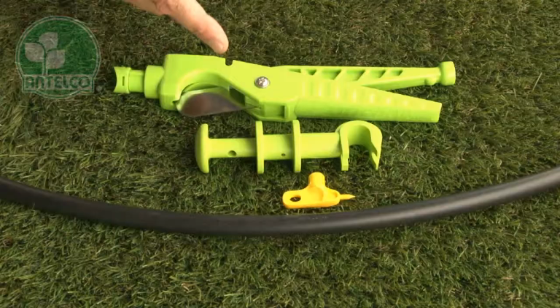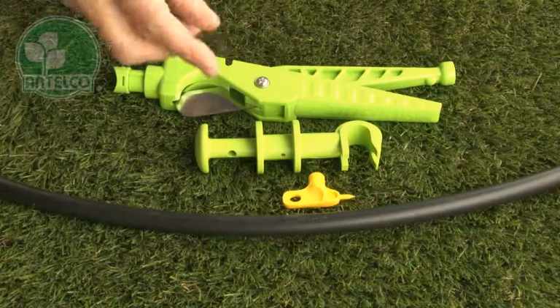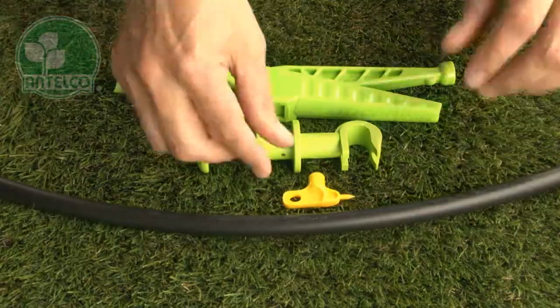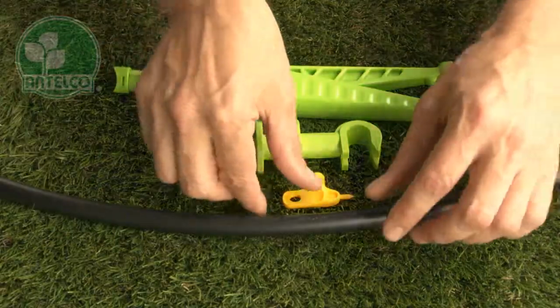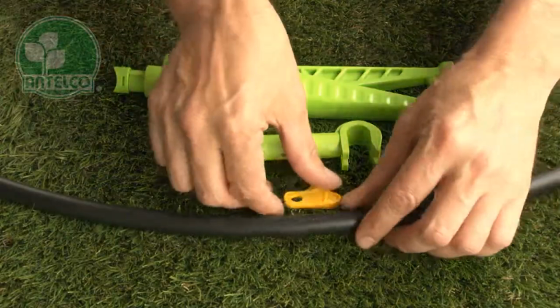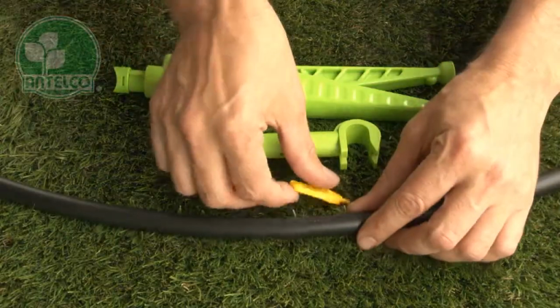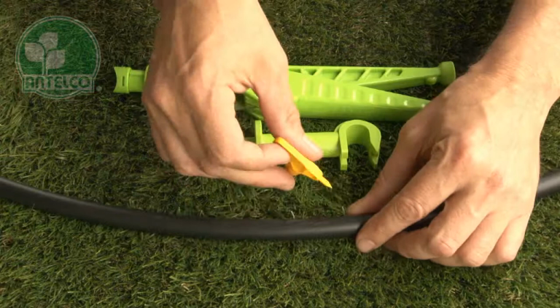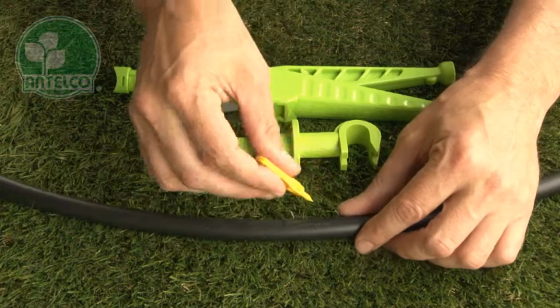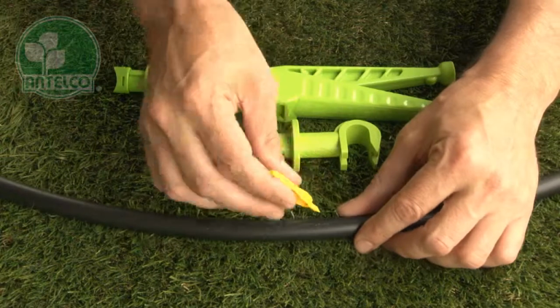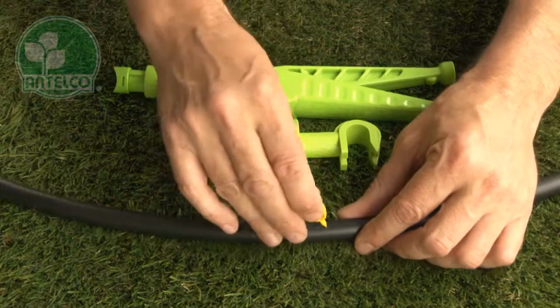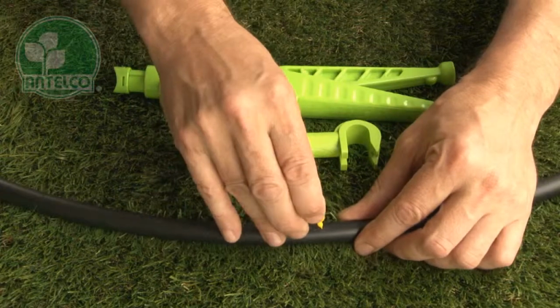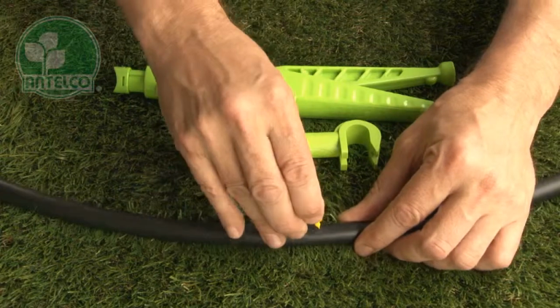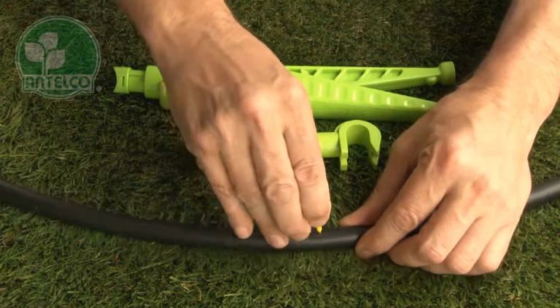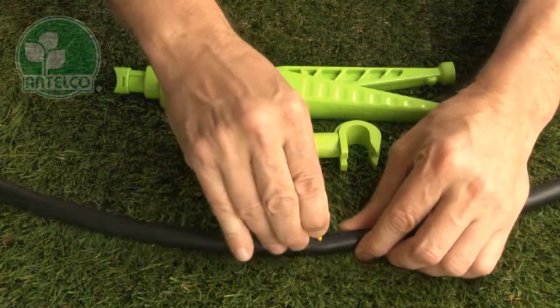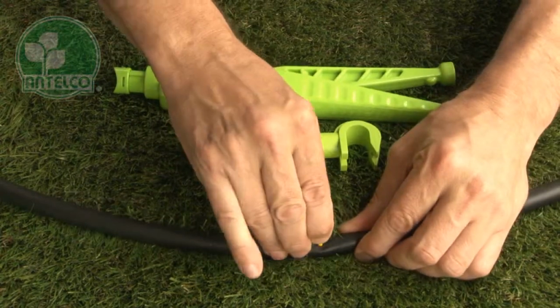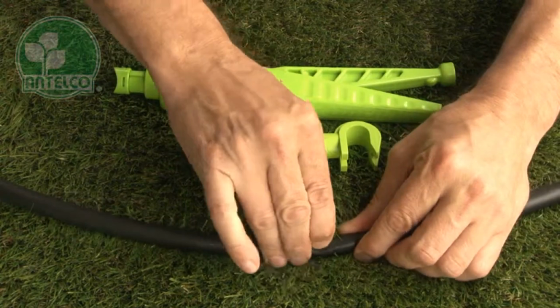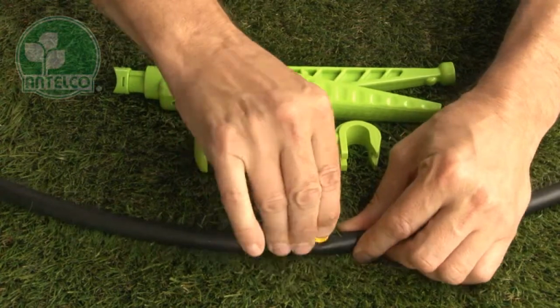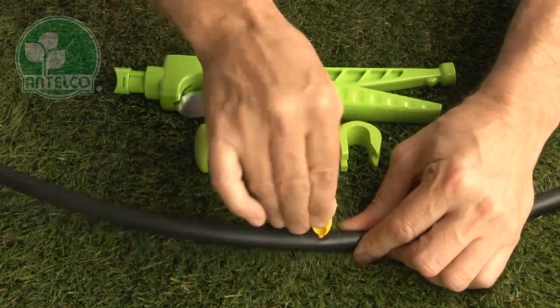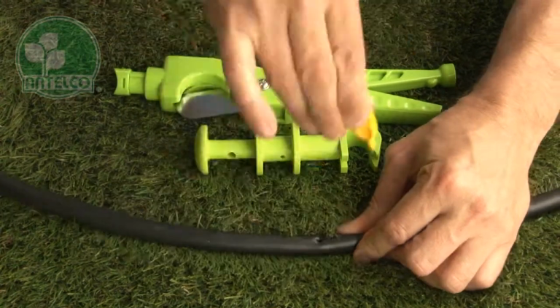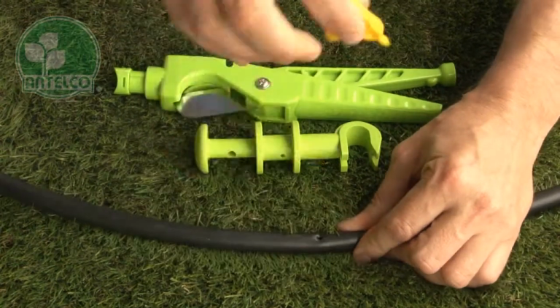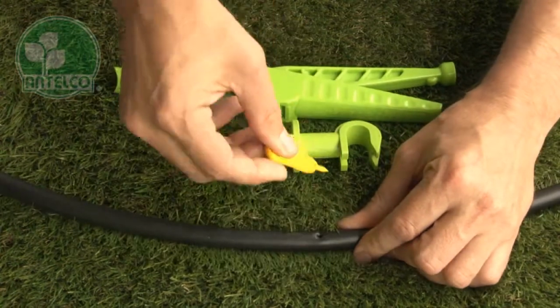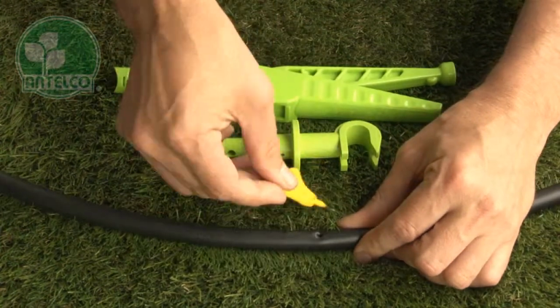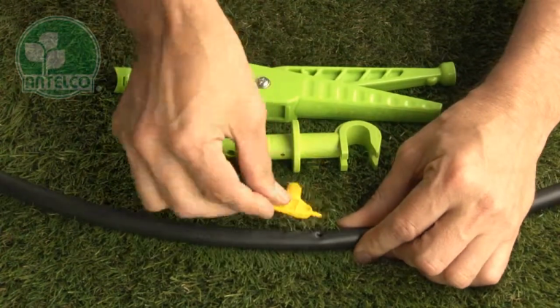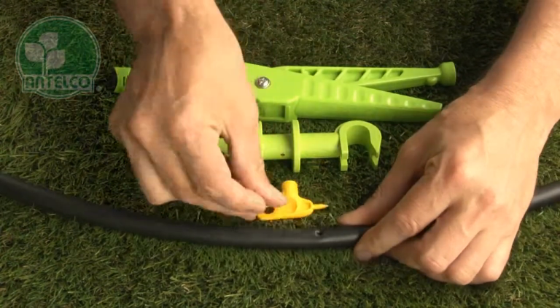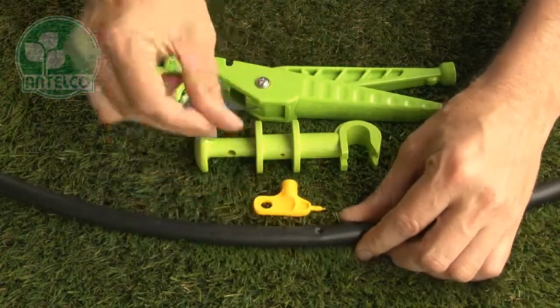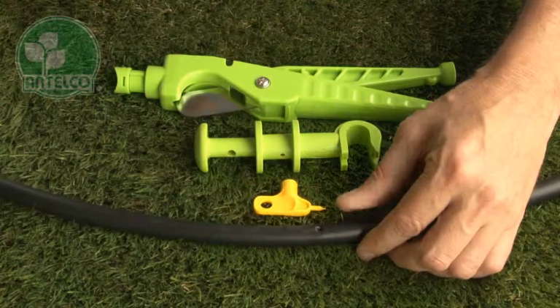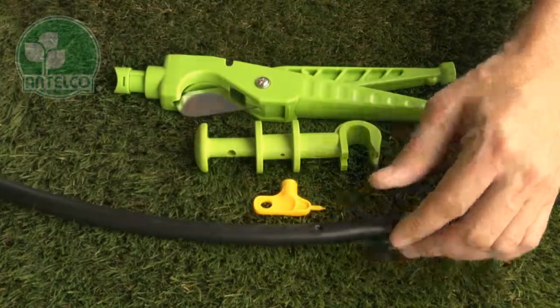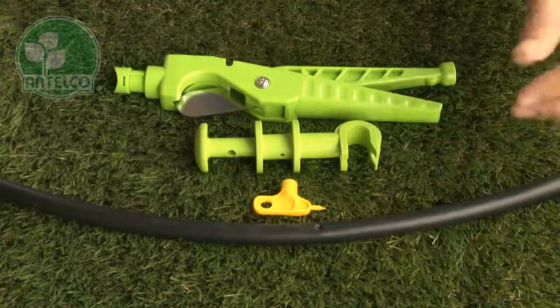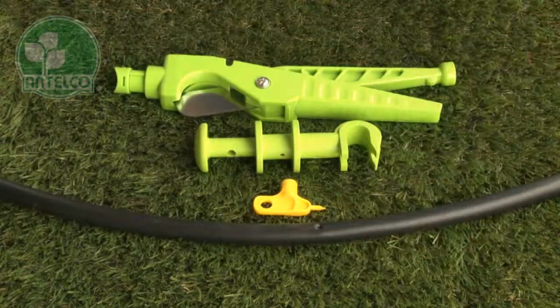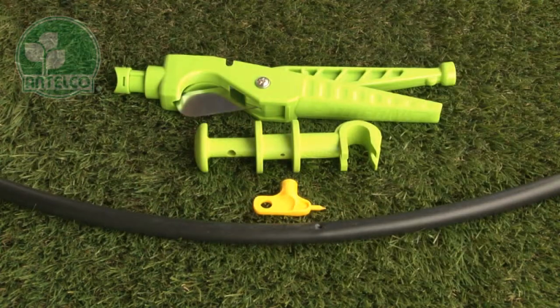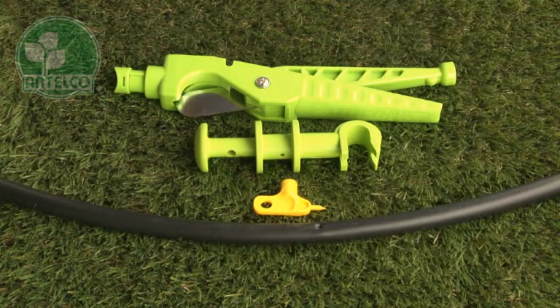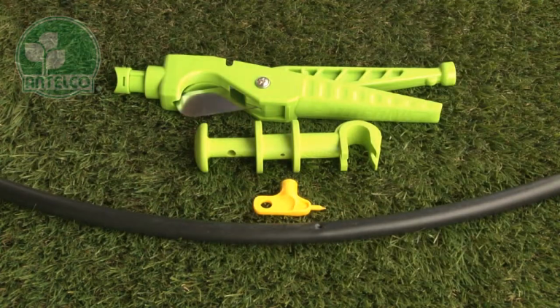To install barbed bubblers, first punch a hole using the Antelco key punch, pocket punch, or punch and cut.